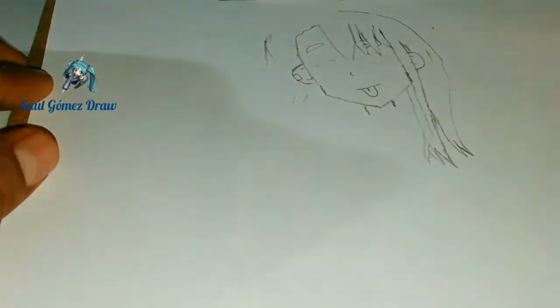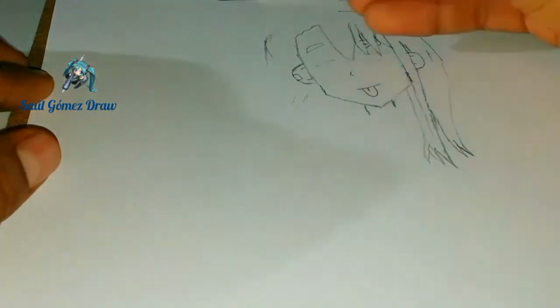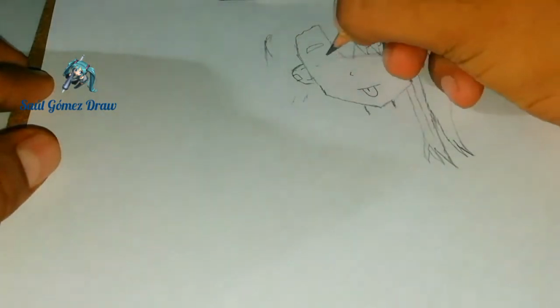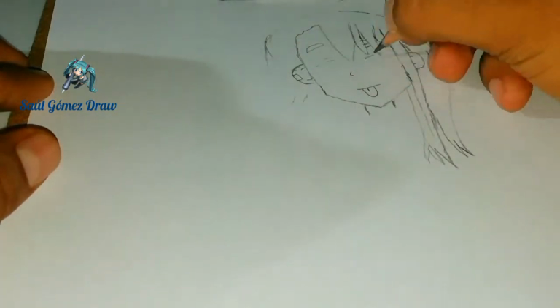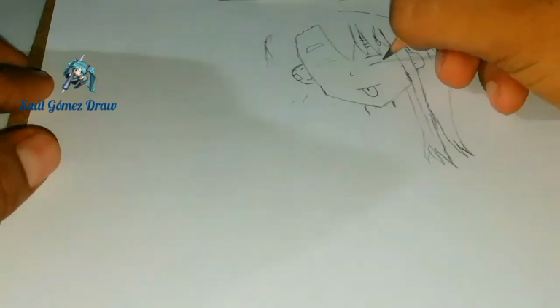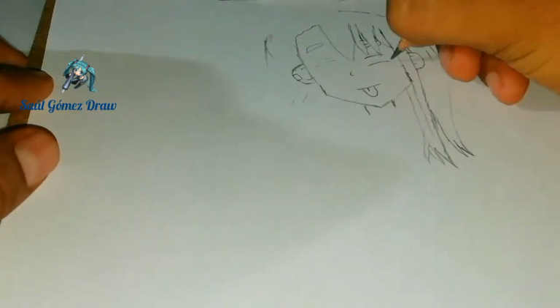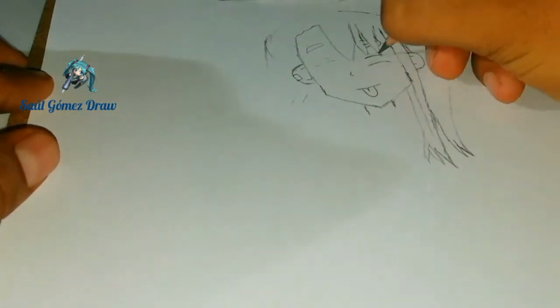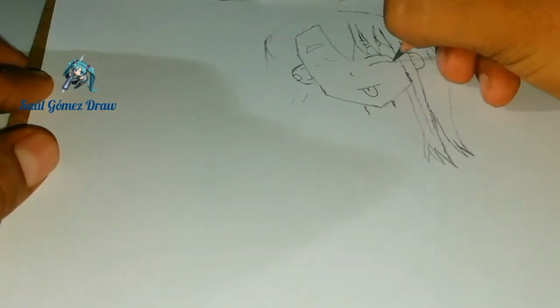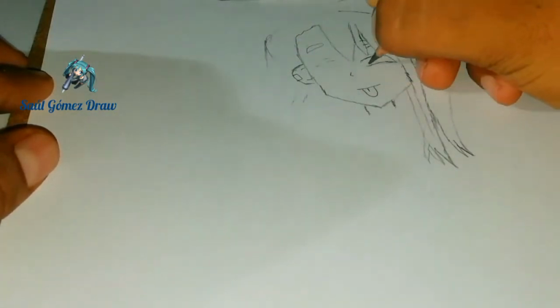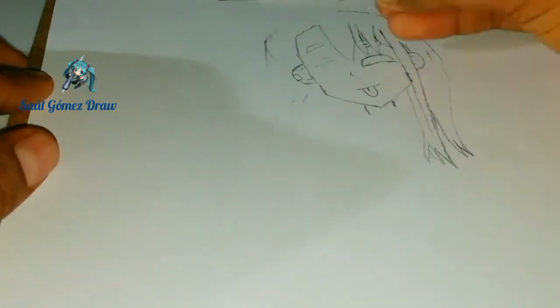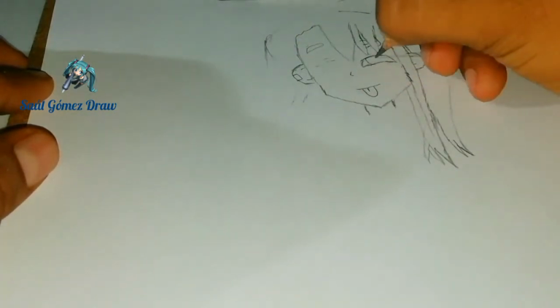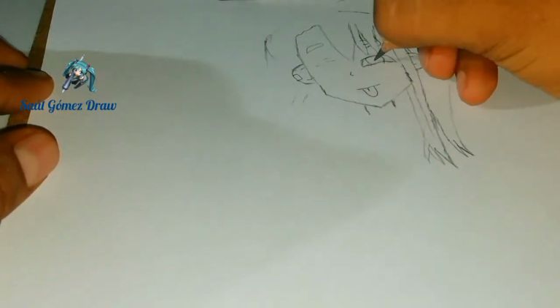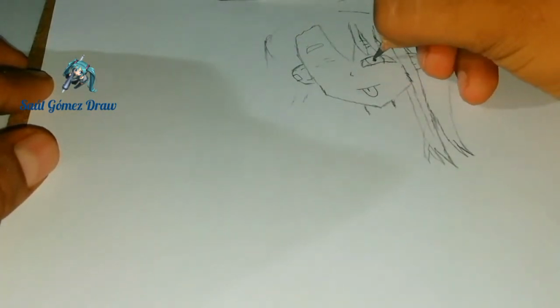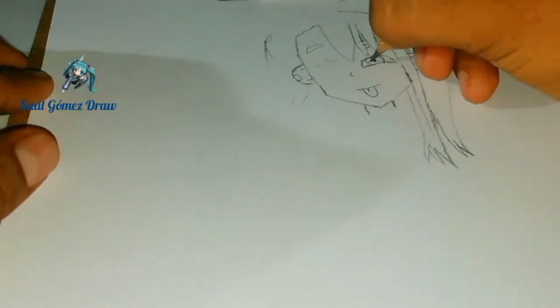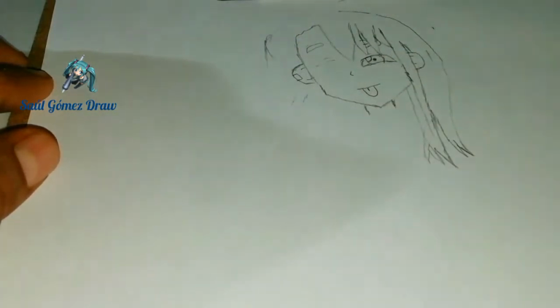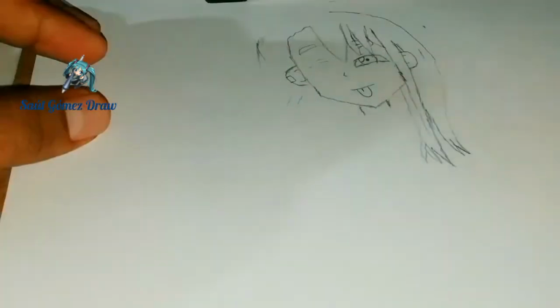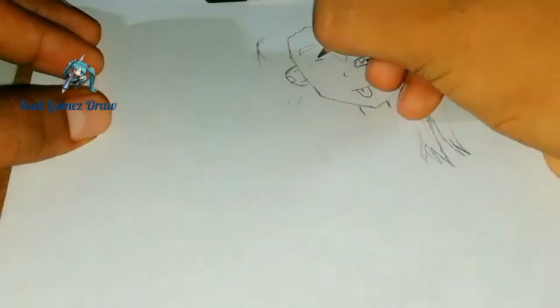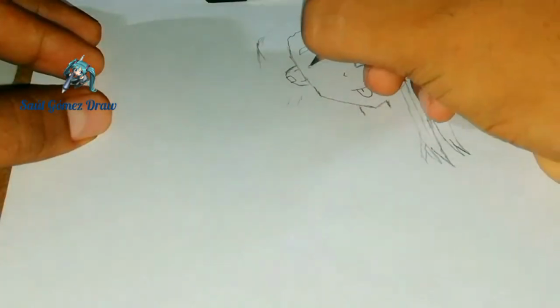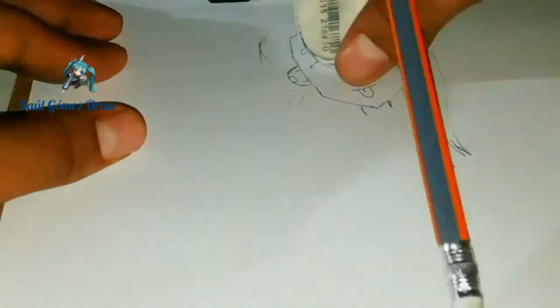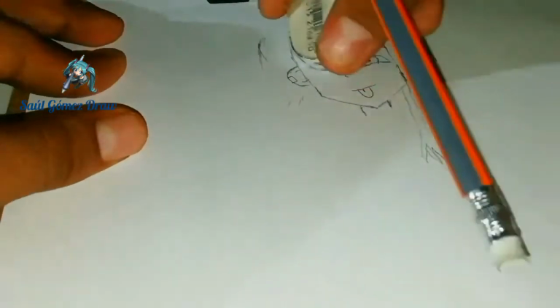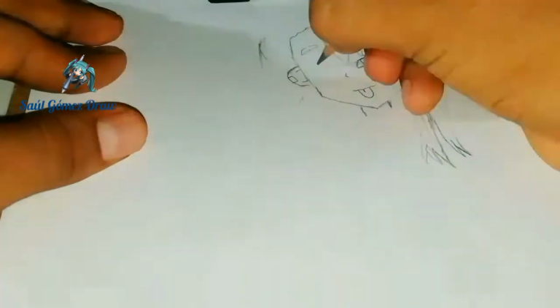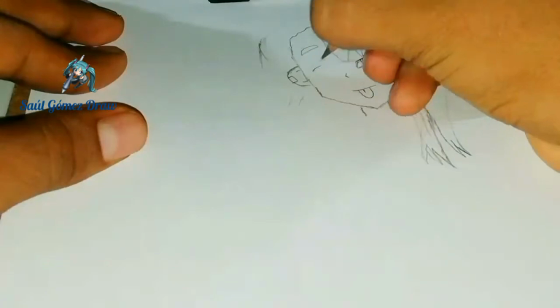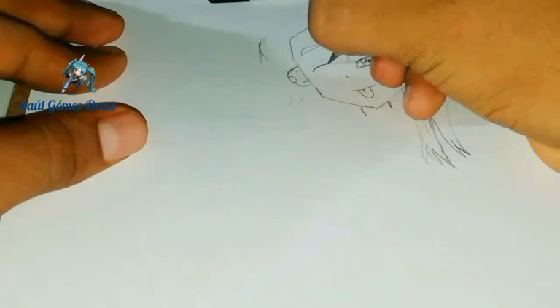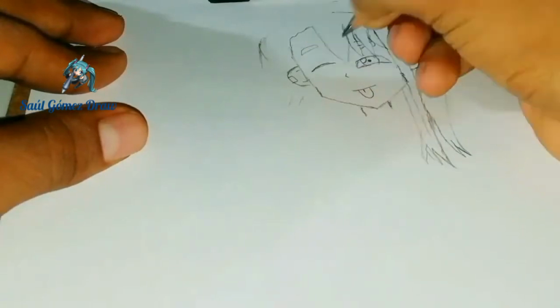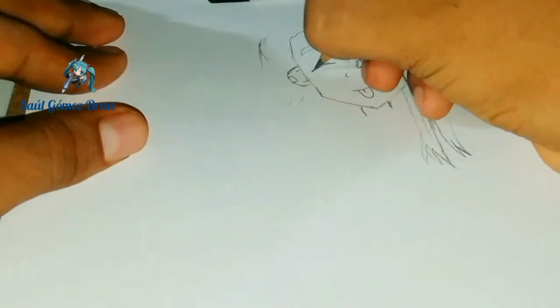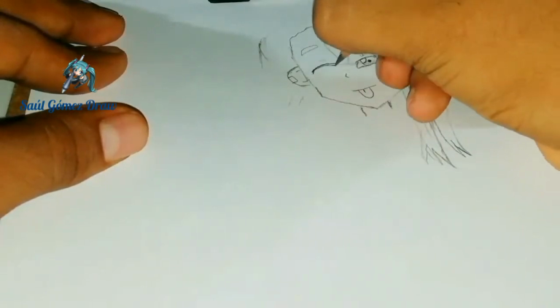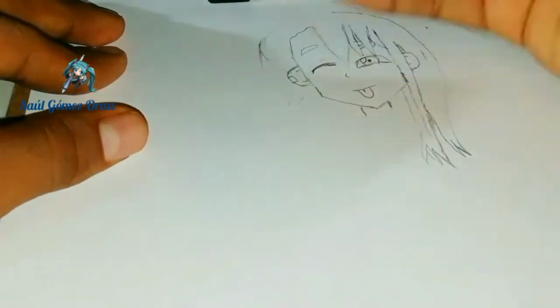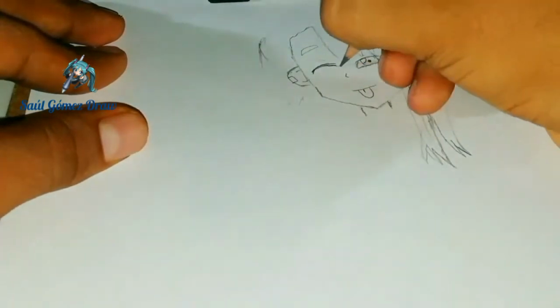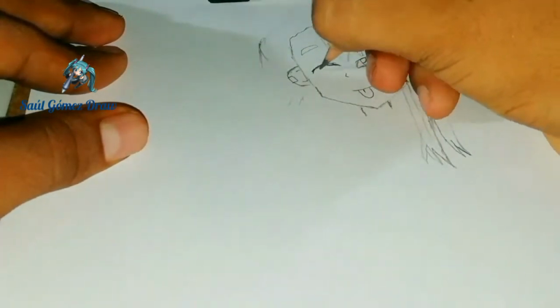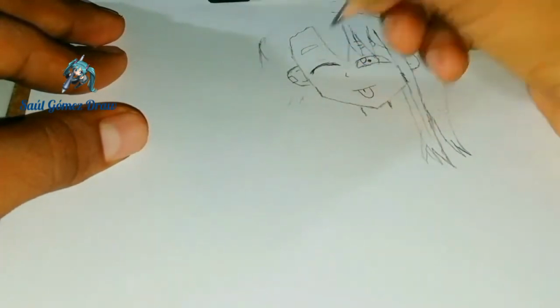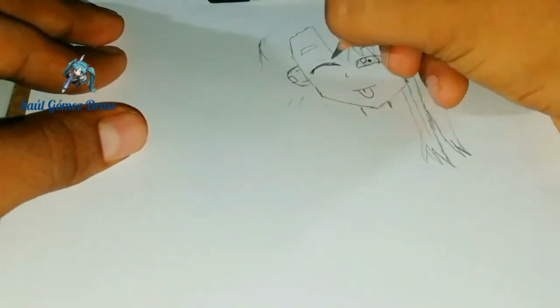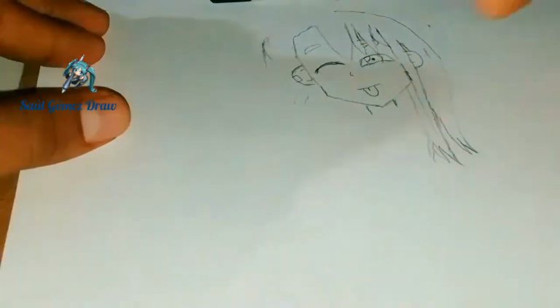I drew the first eye, but I had problems at the moment of drawing the second eye, because the expression of Nagatoro was a challenge.